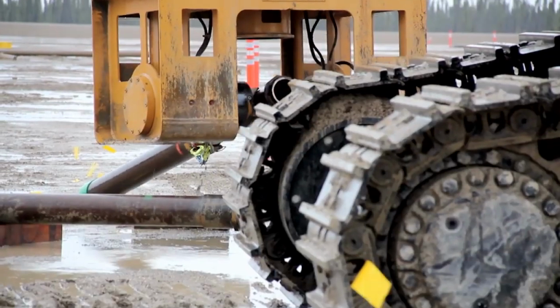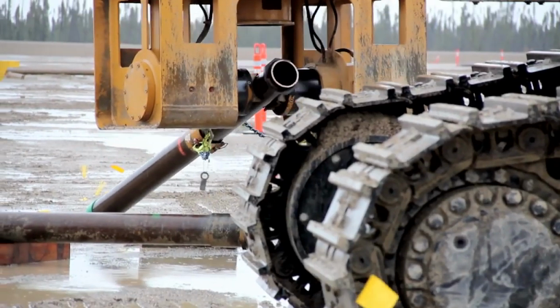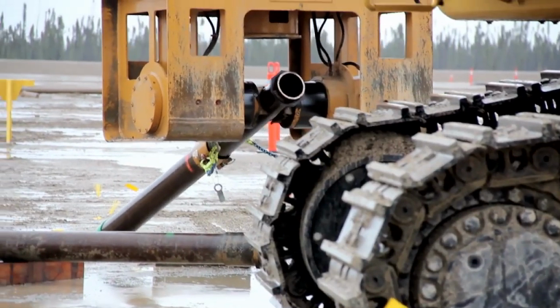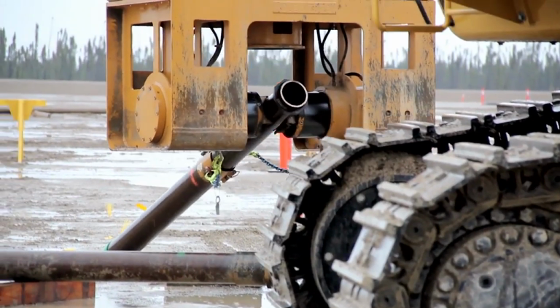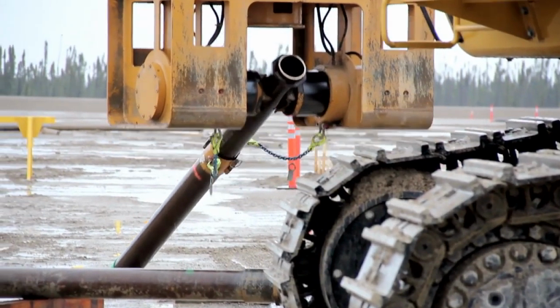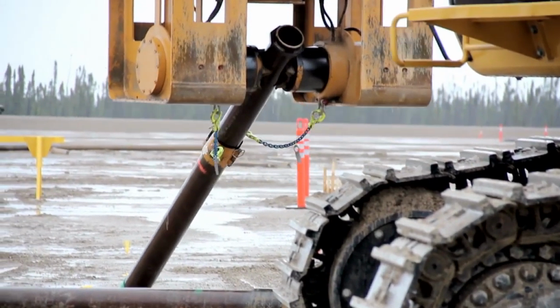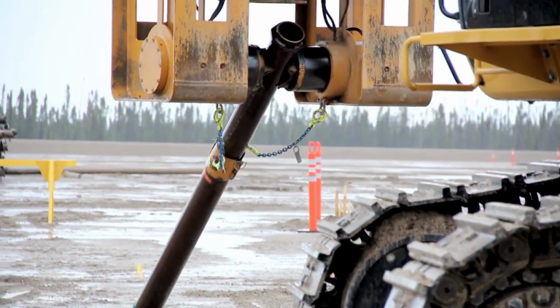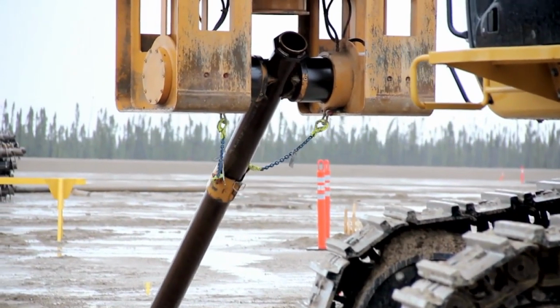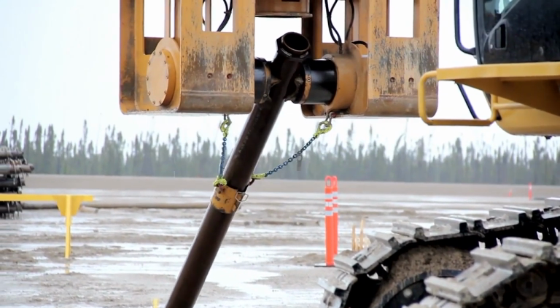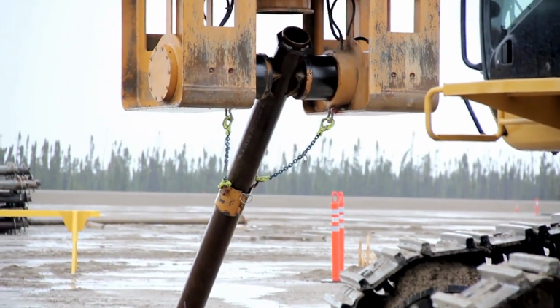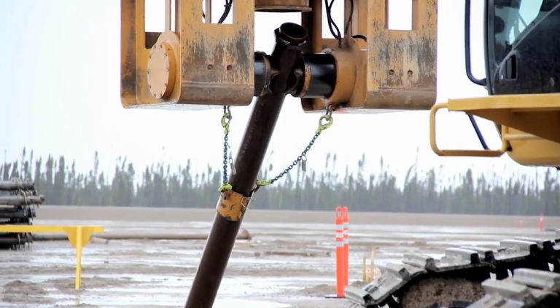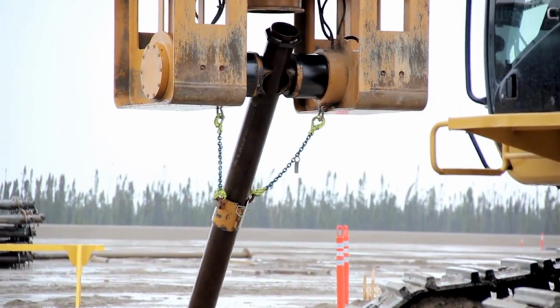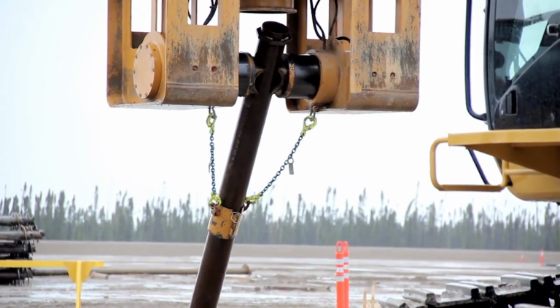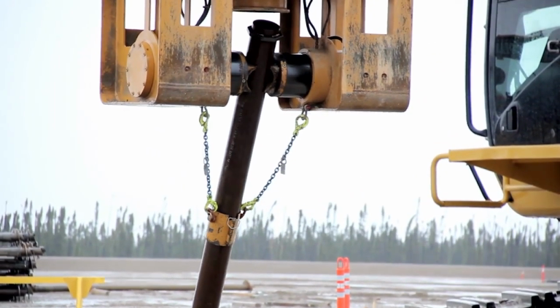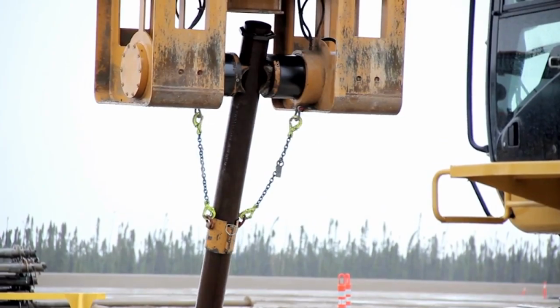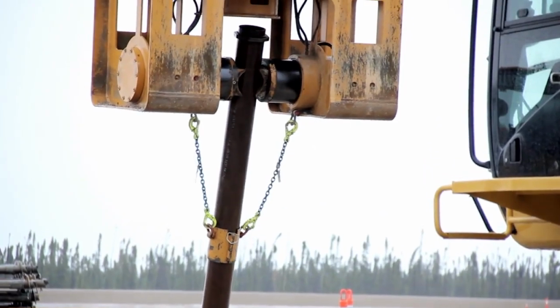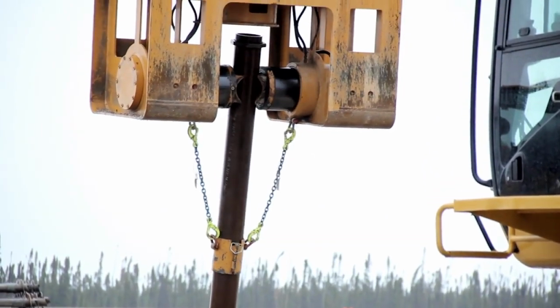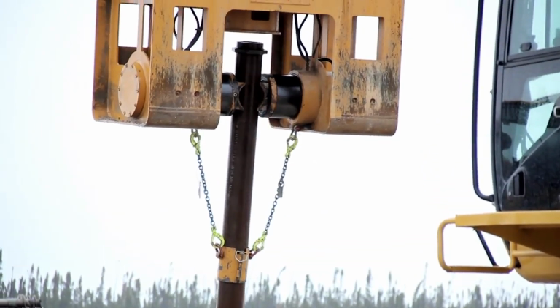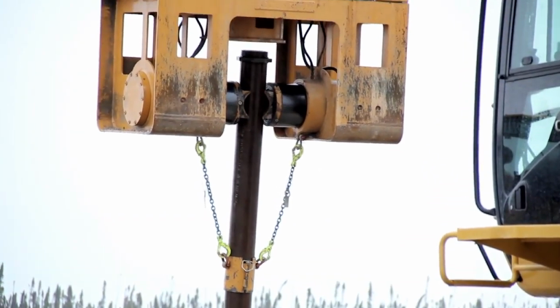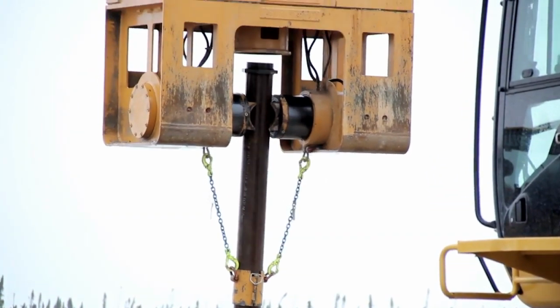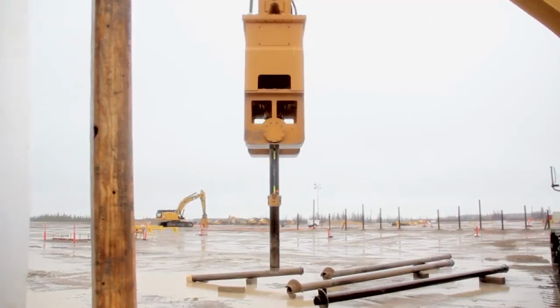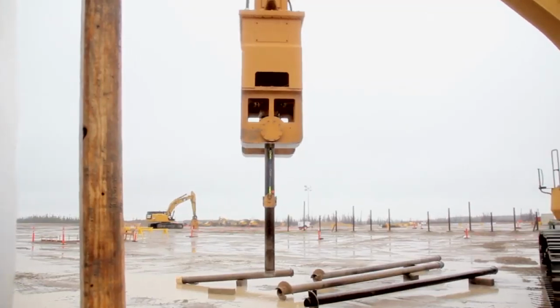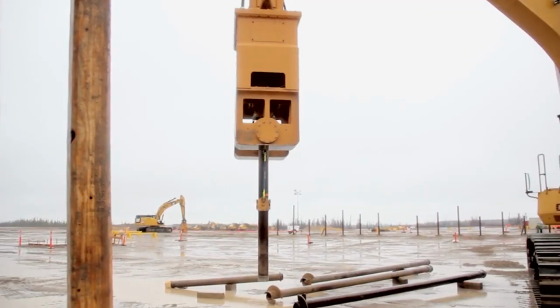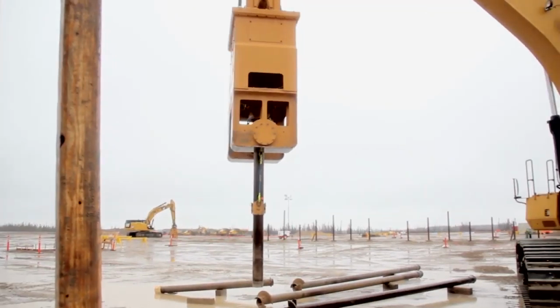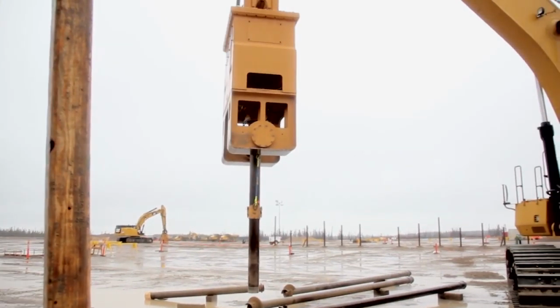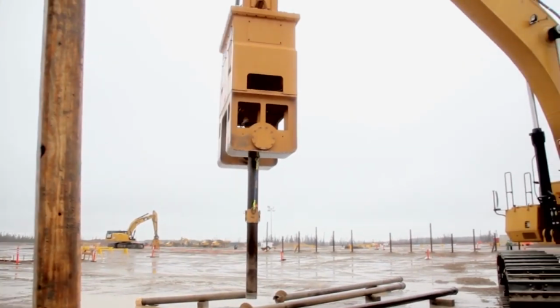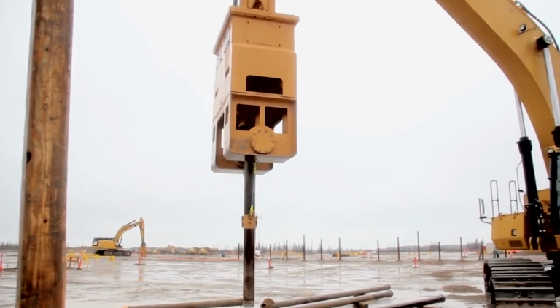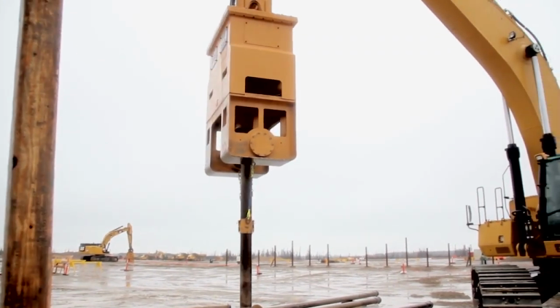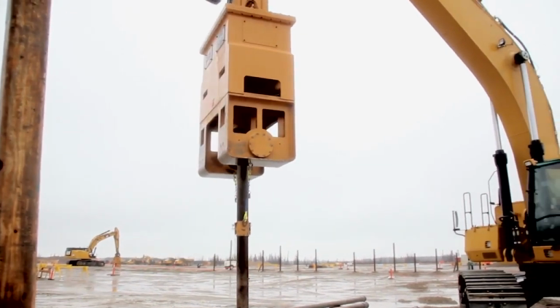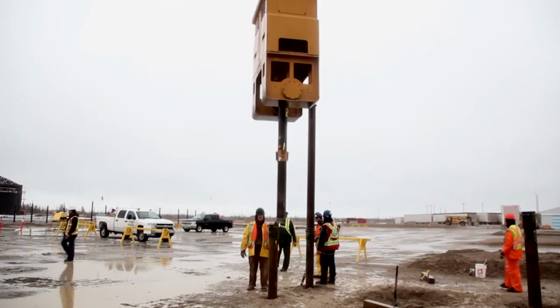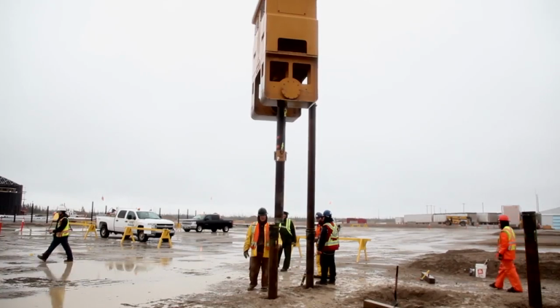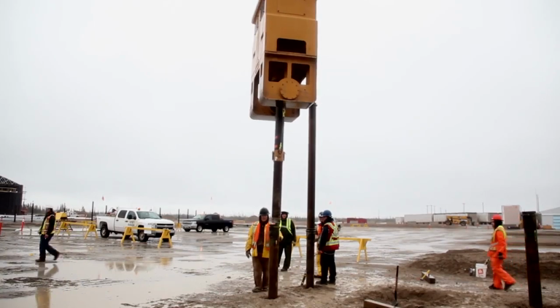APE's threaded helical pile allows for extensions to be easily attached, so the crew can reach their maximum depth.